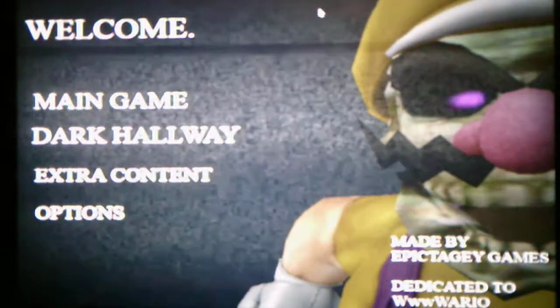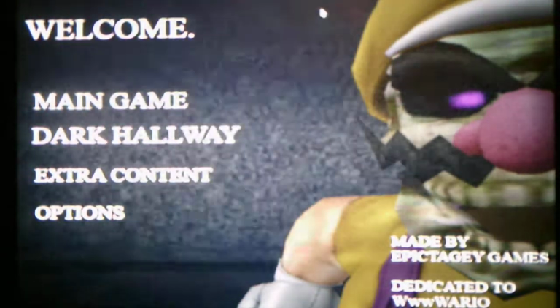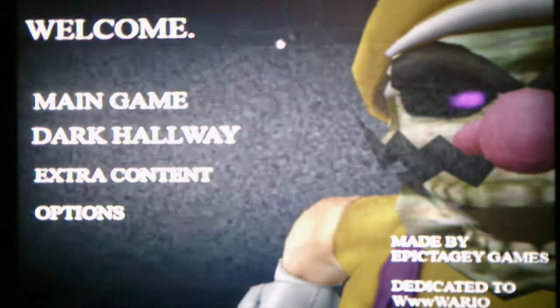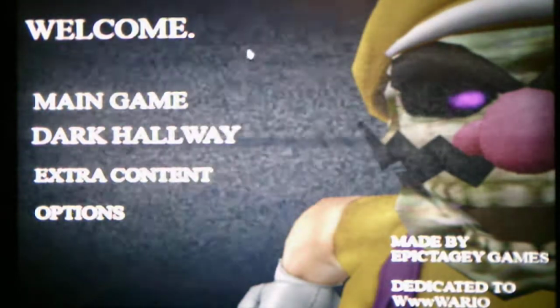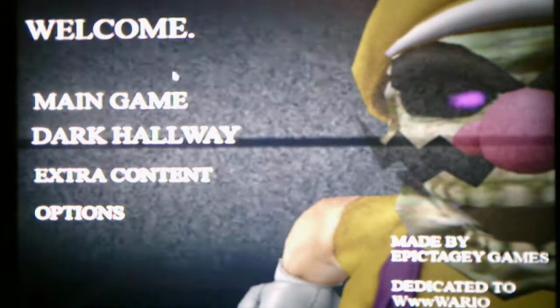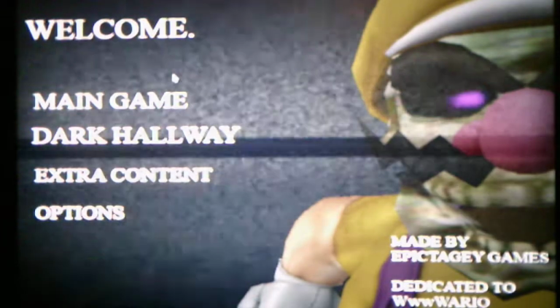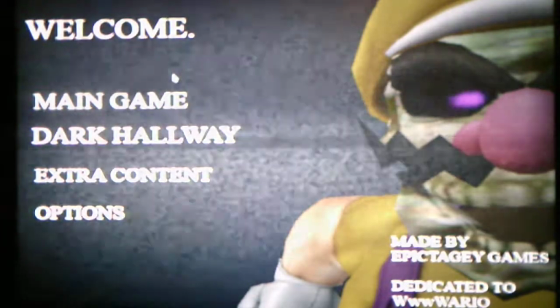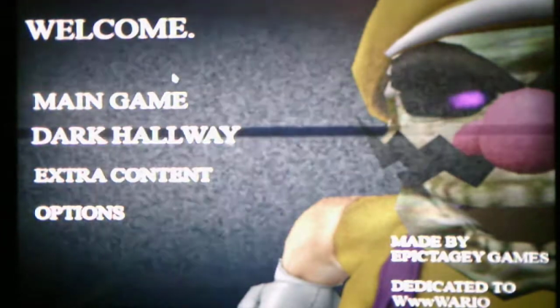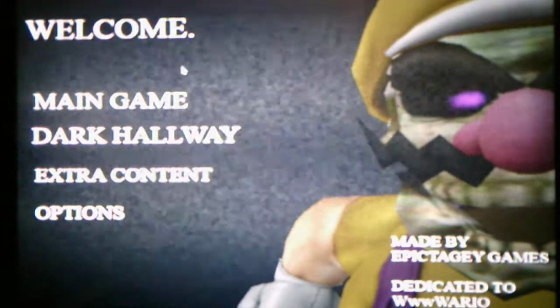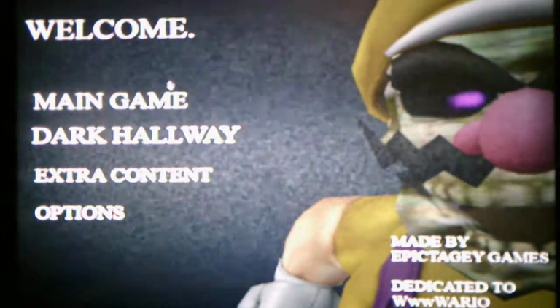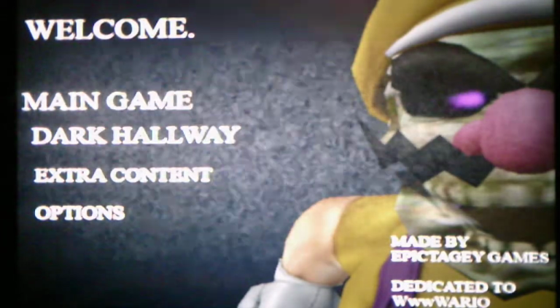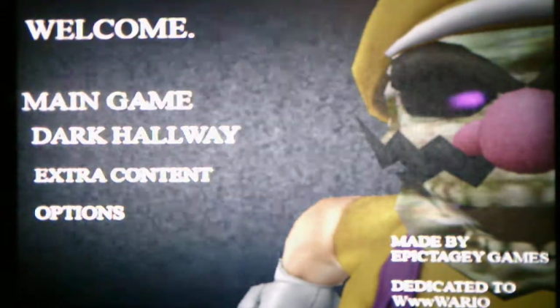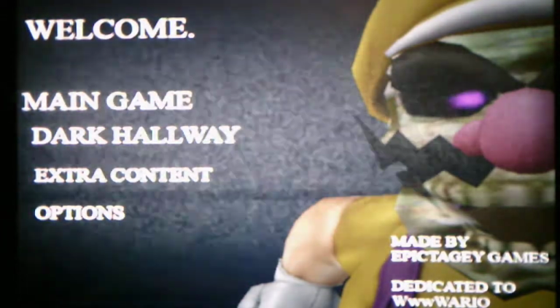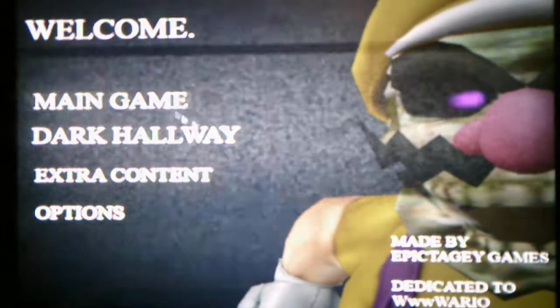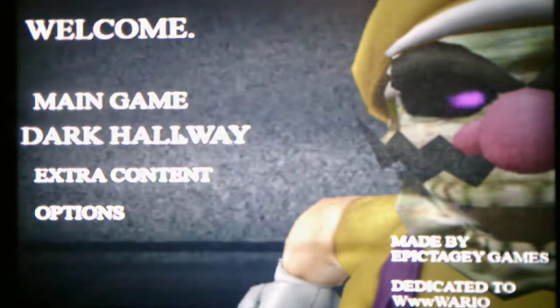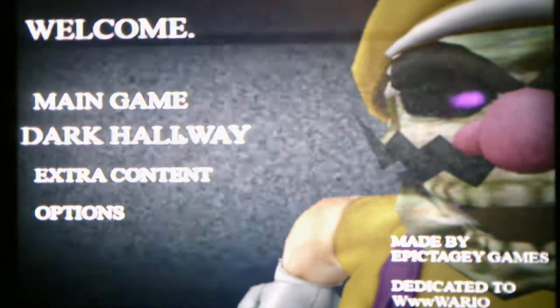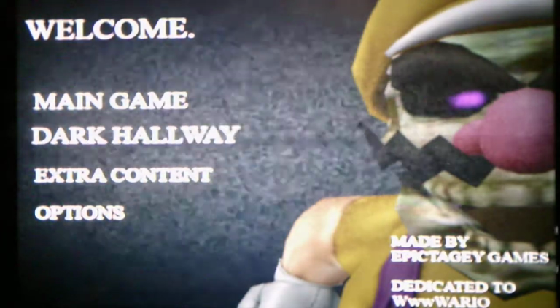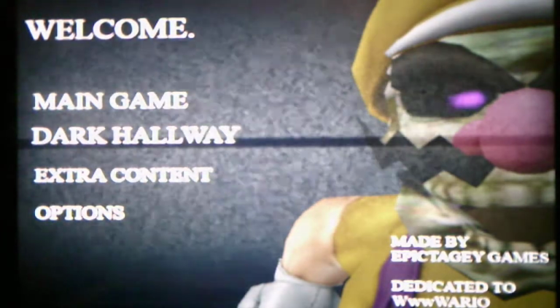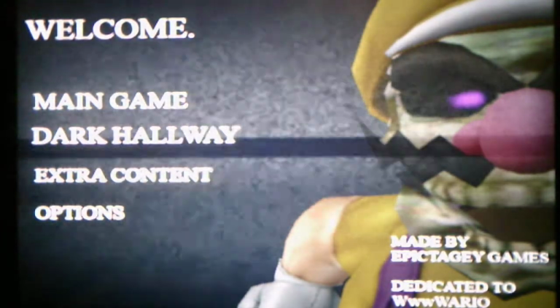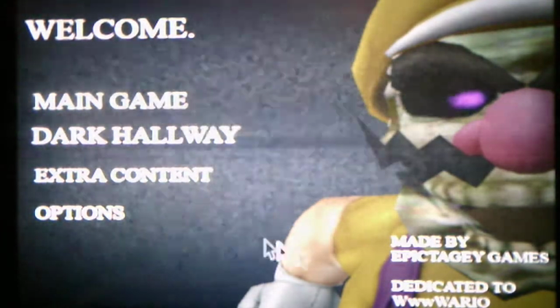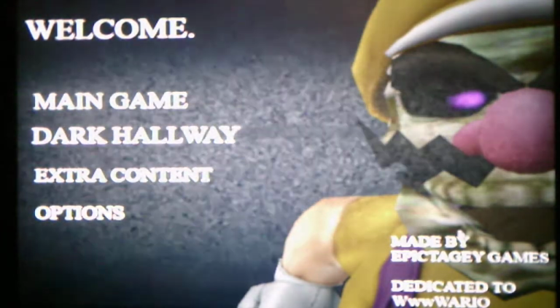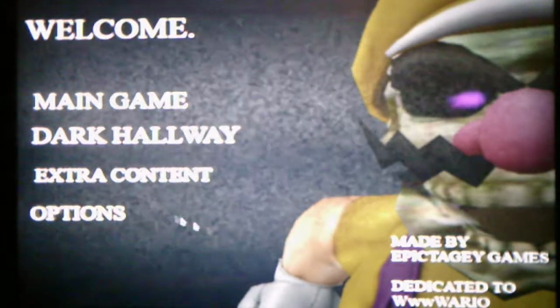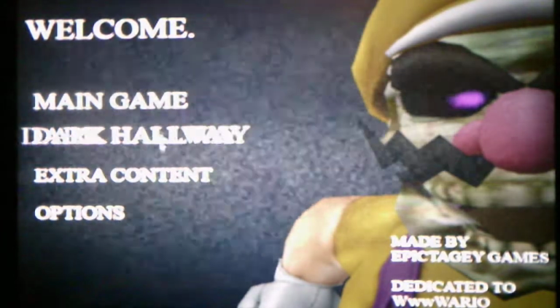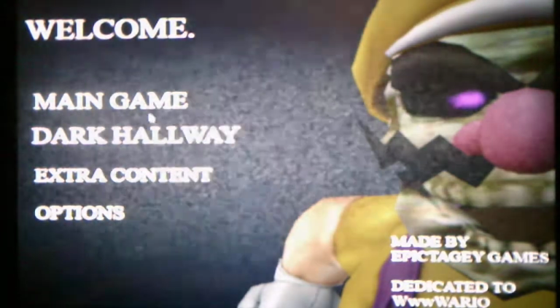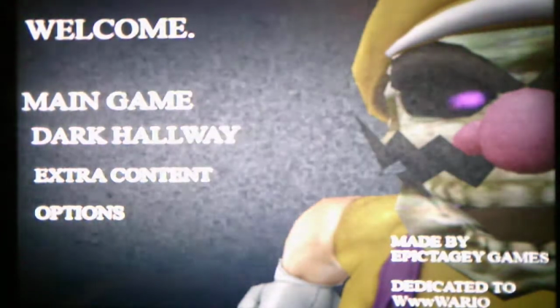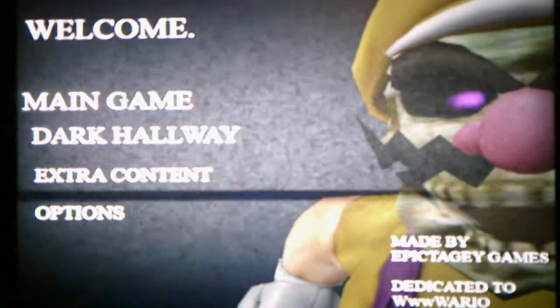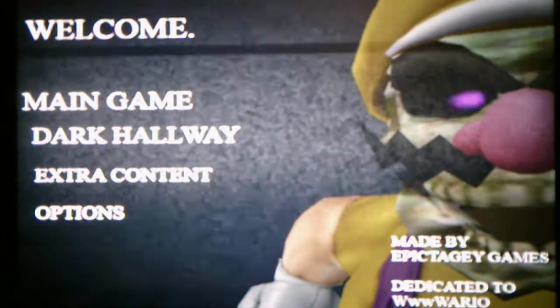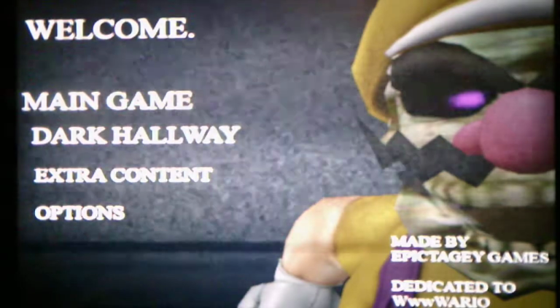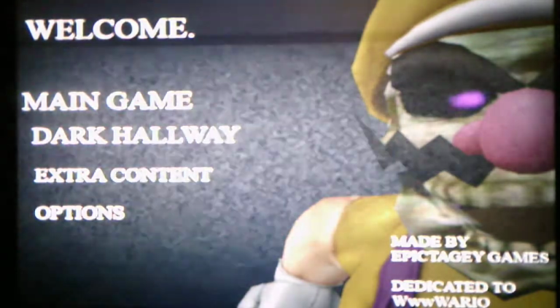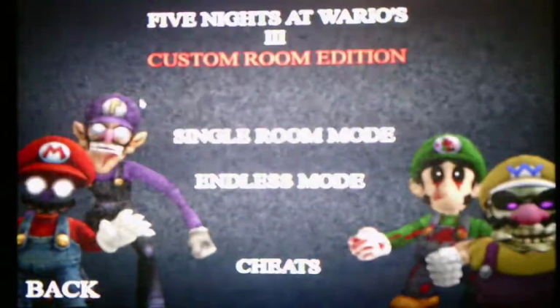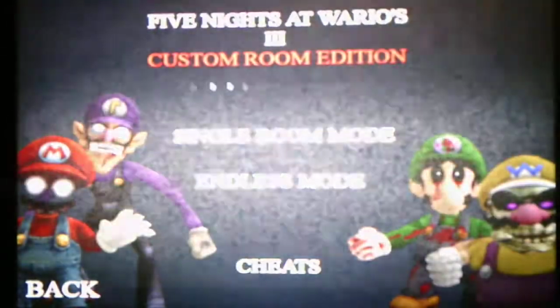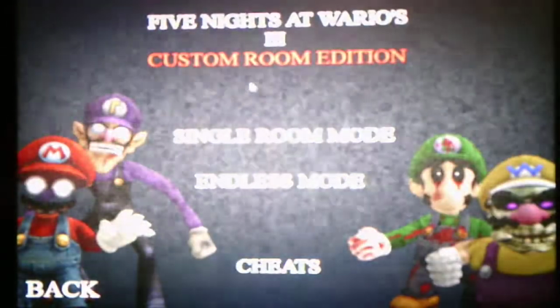For selections, we got the main game, Dark Hallway, Extra Content, and Options. So let's go into the main game.